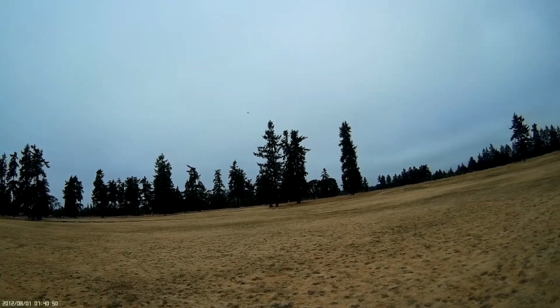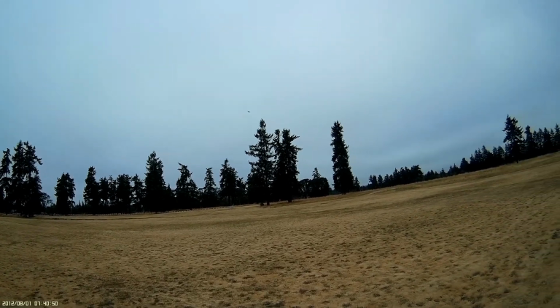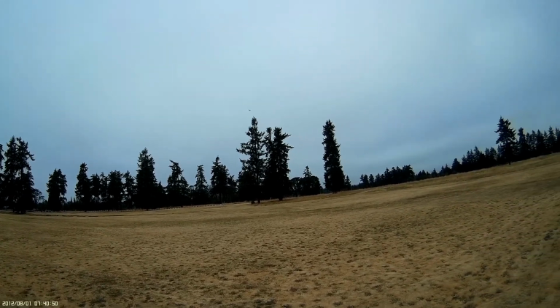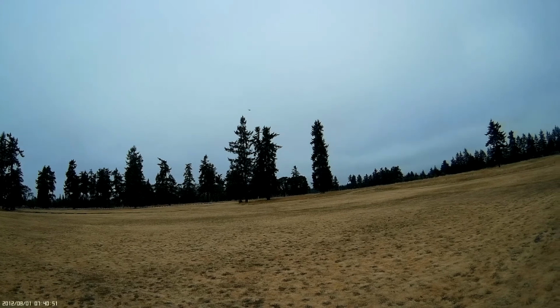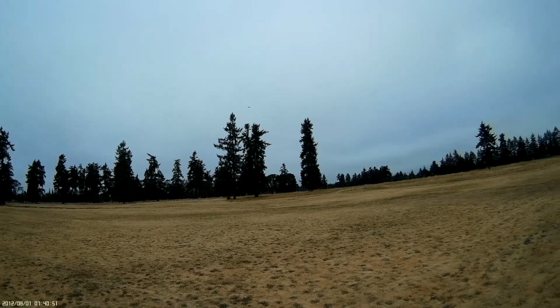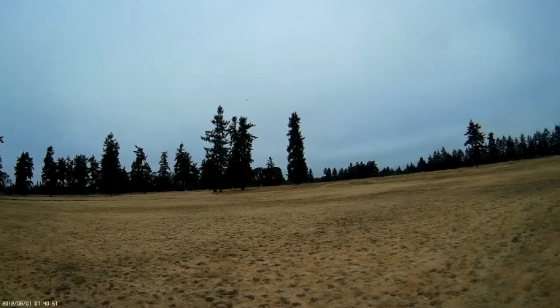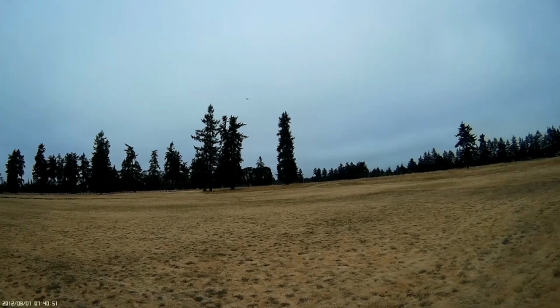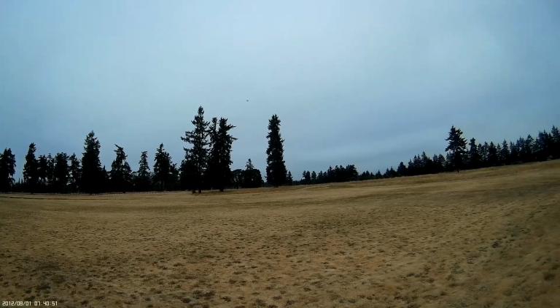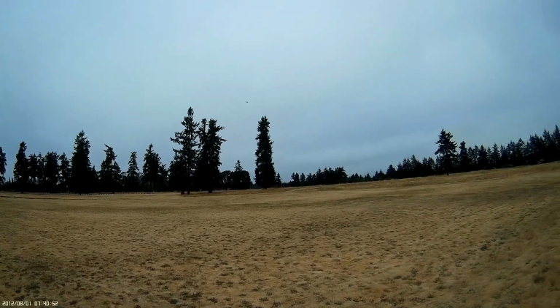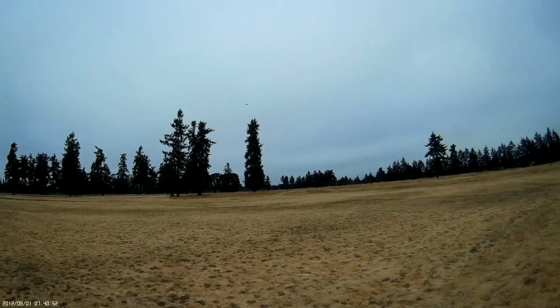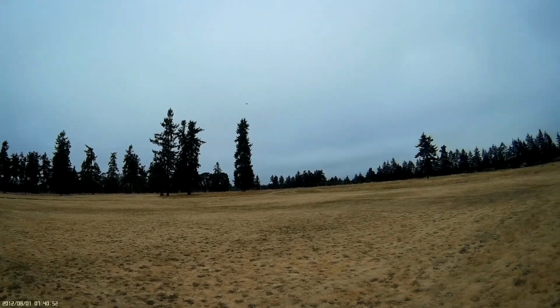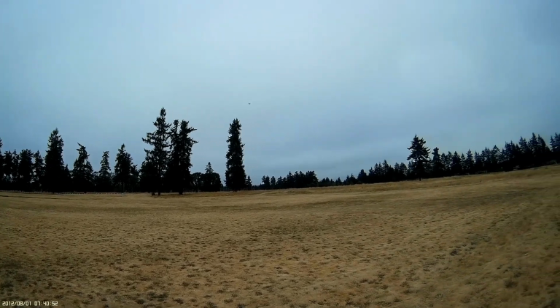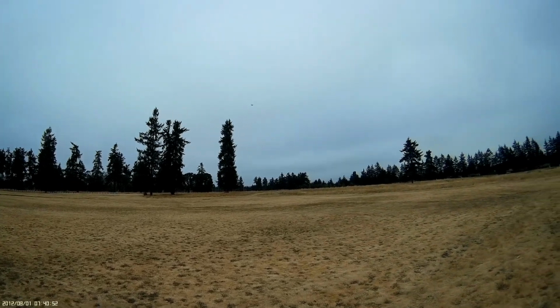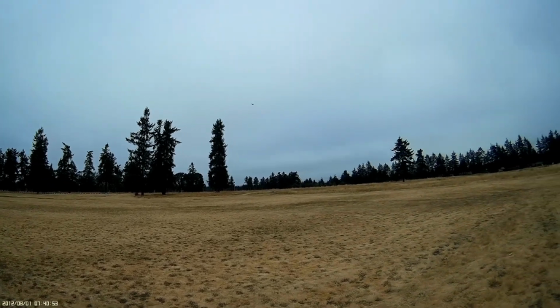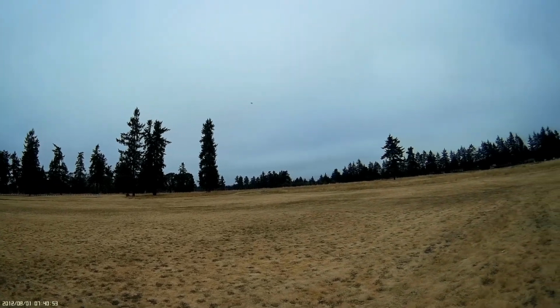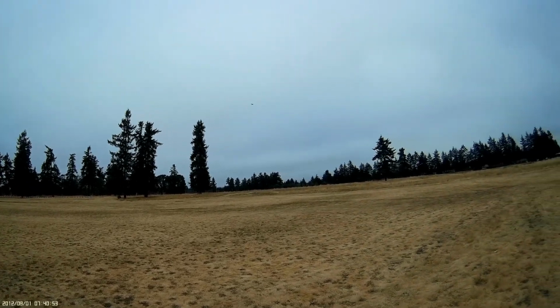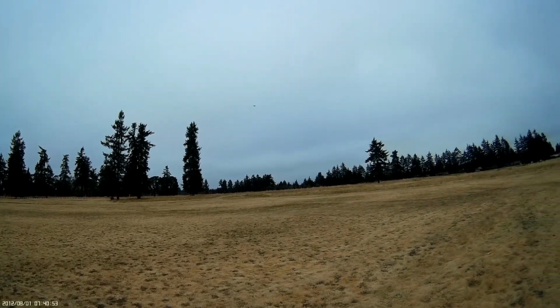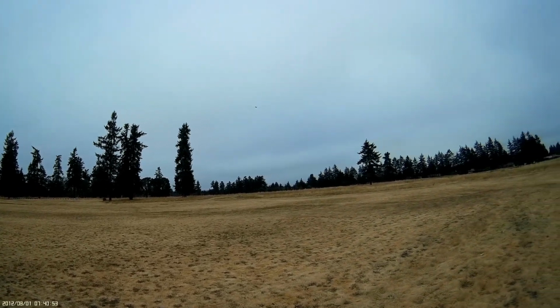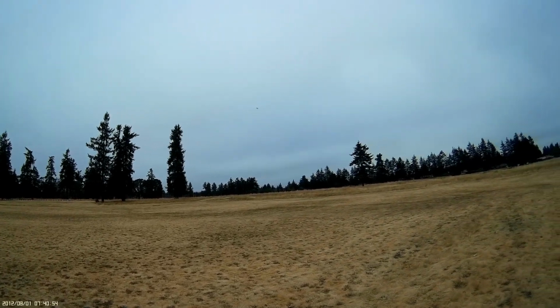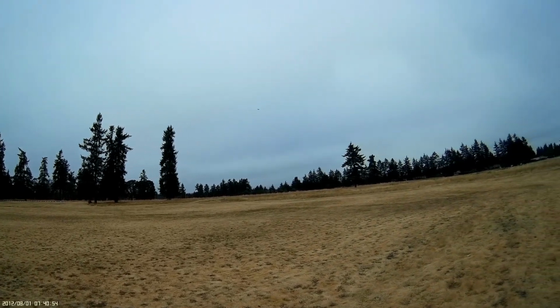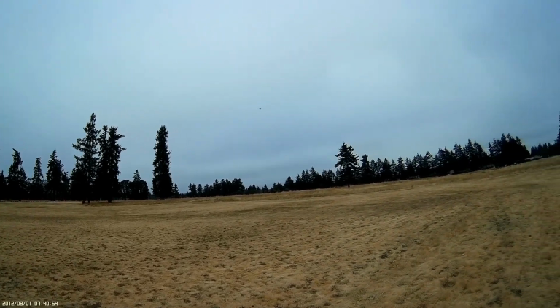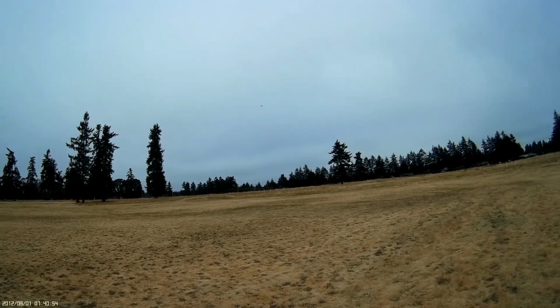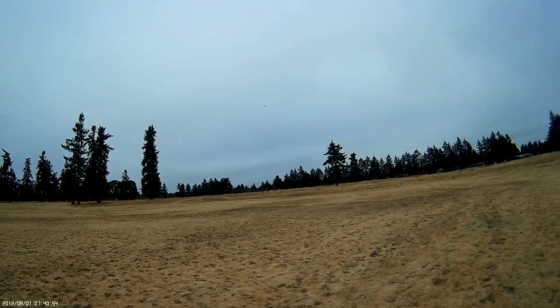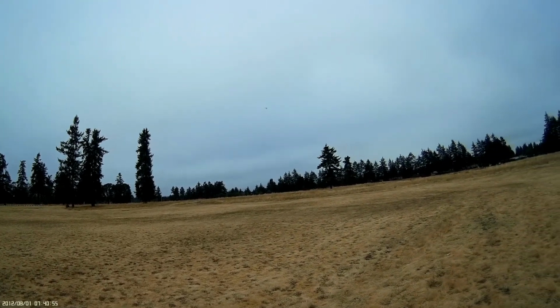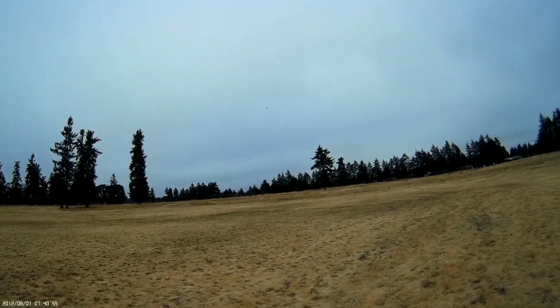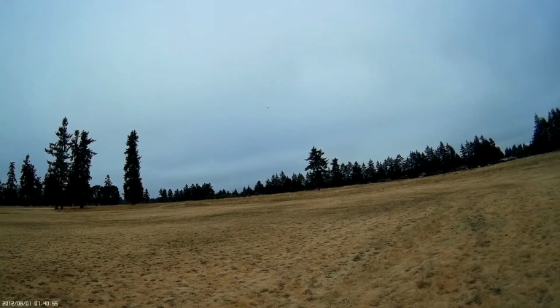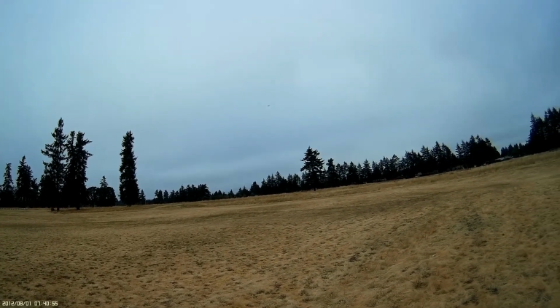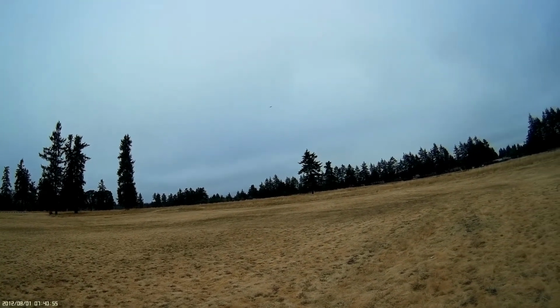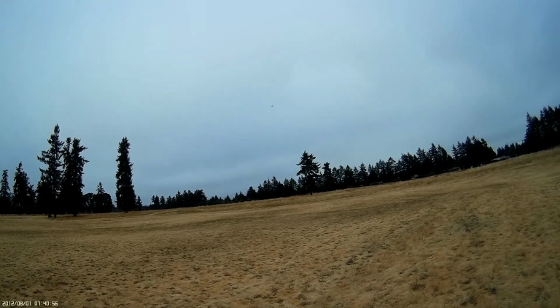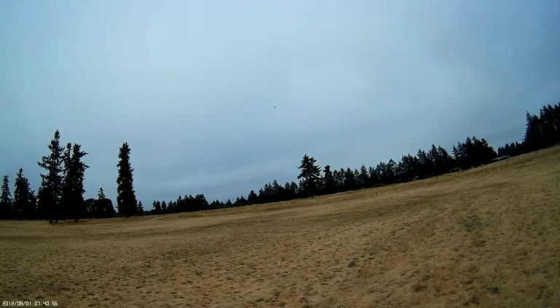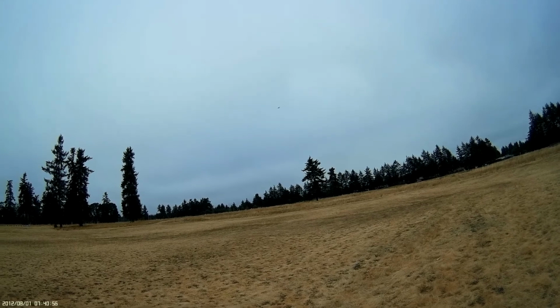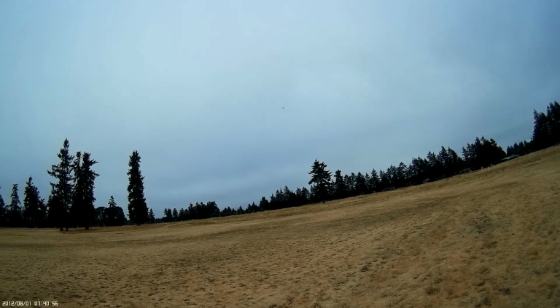It was really foggy here this morning — that's about as far as I could have went. But it's really cleared up nice here in the Pacific Northwest.